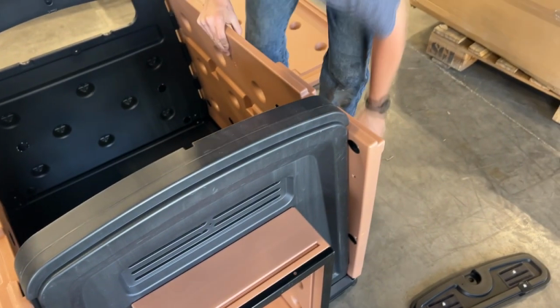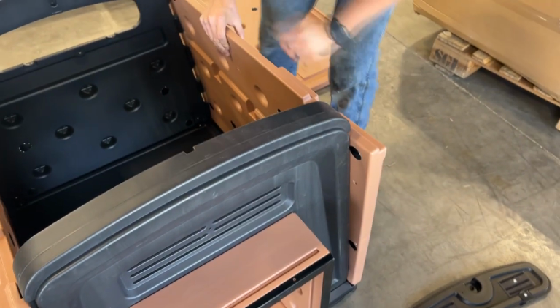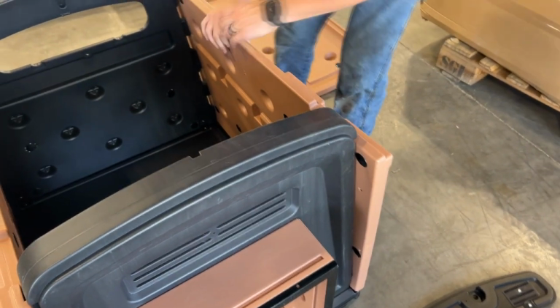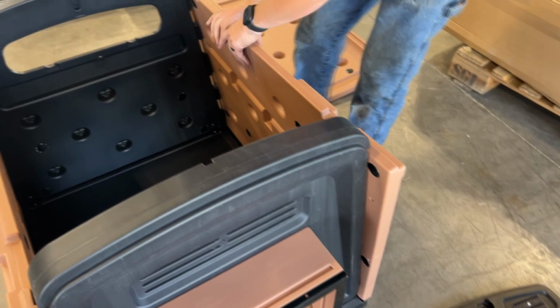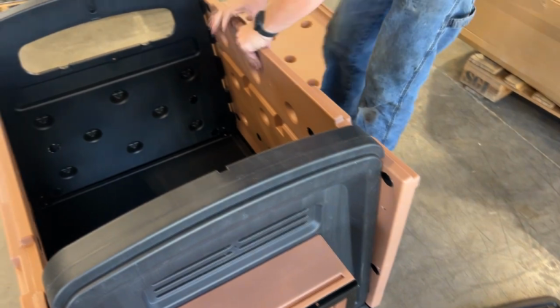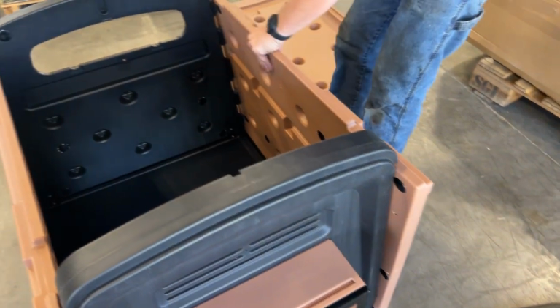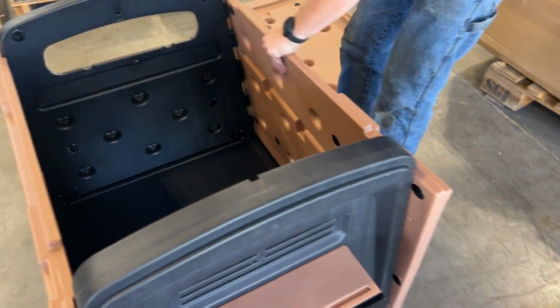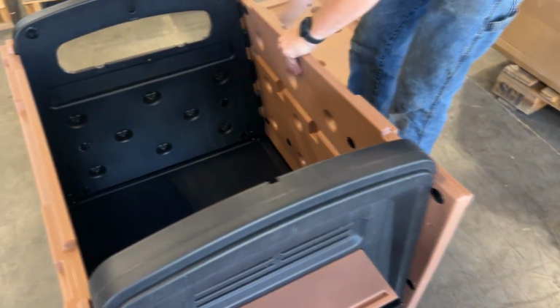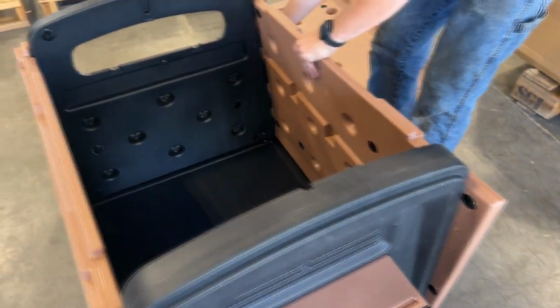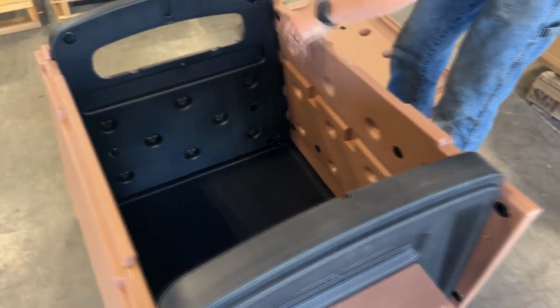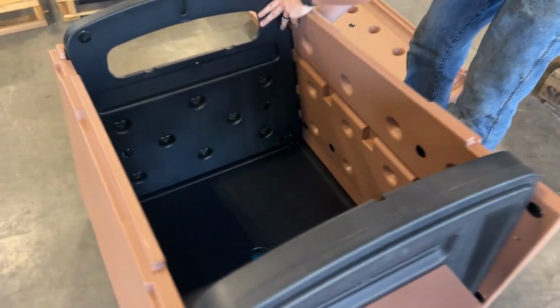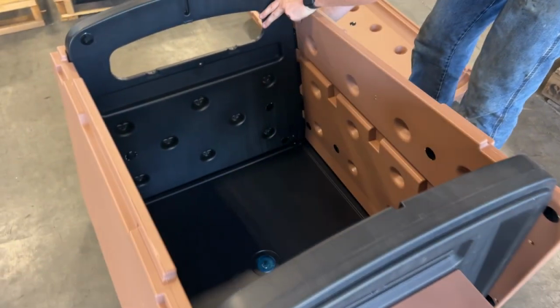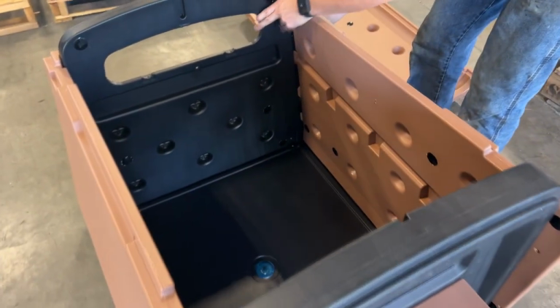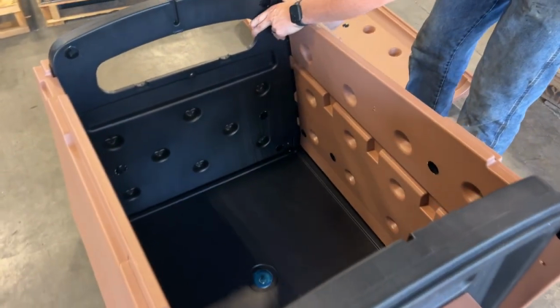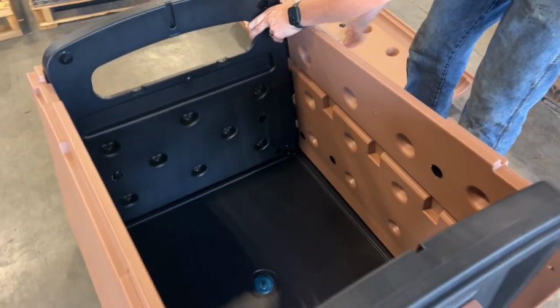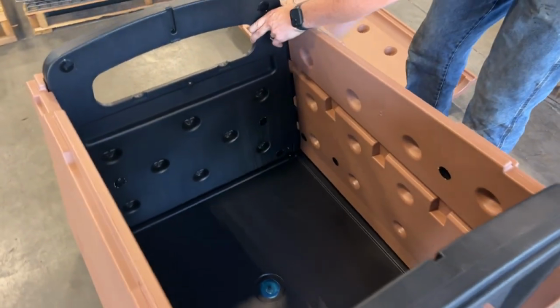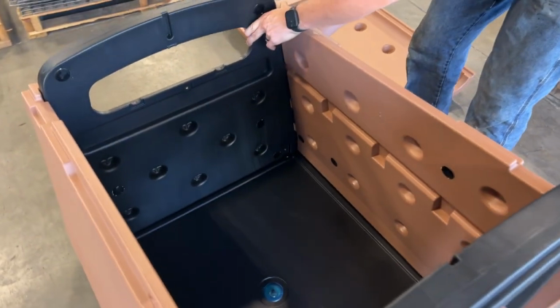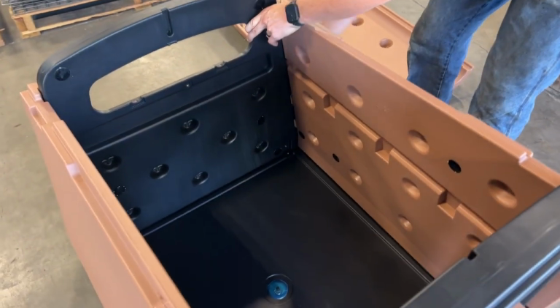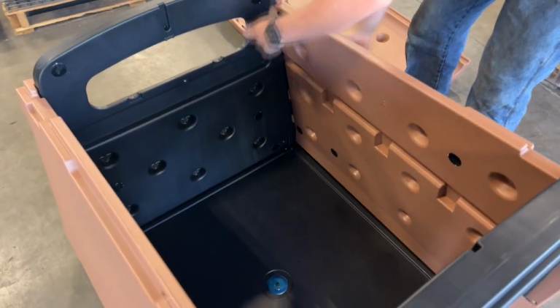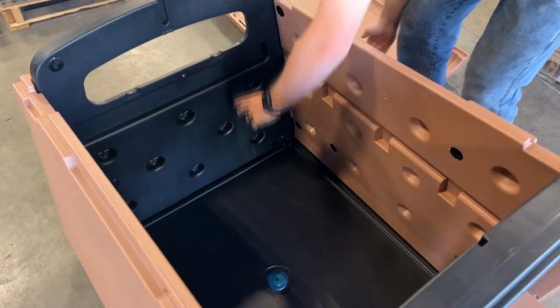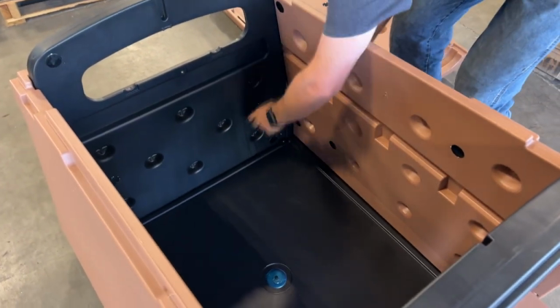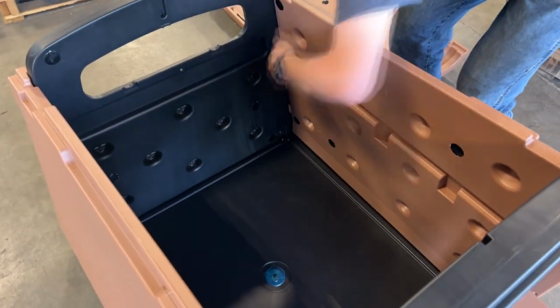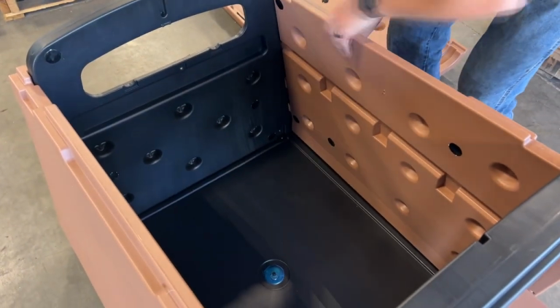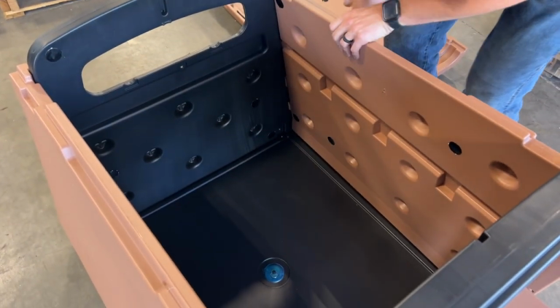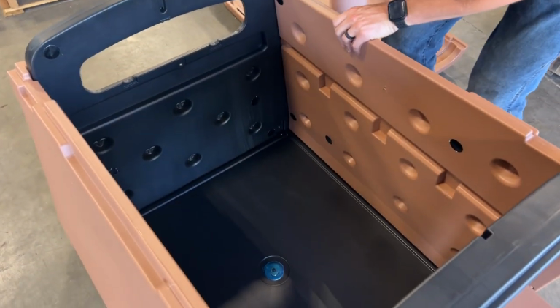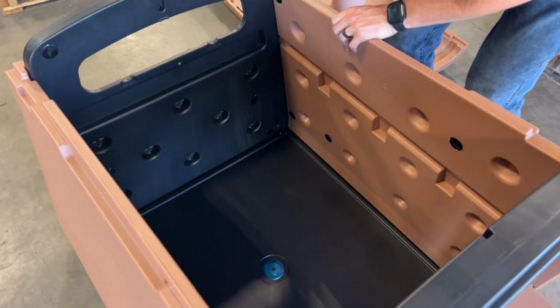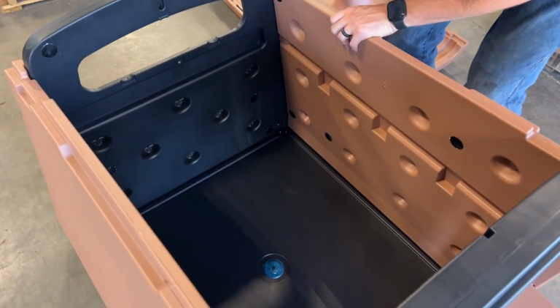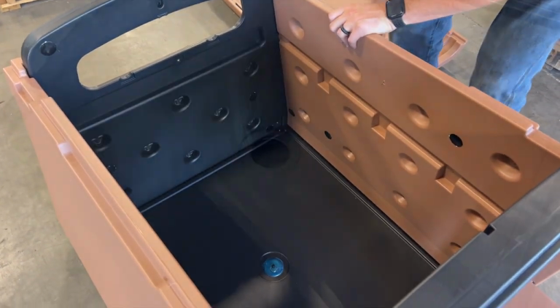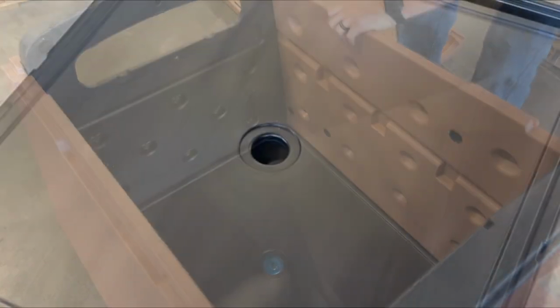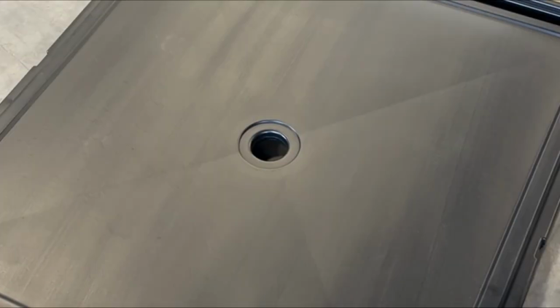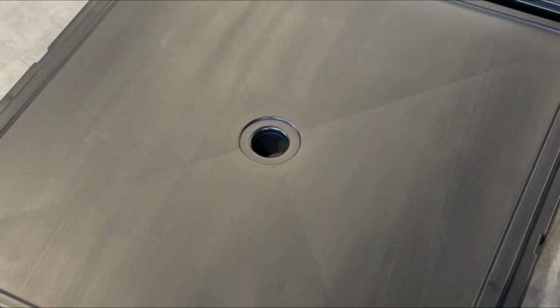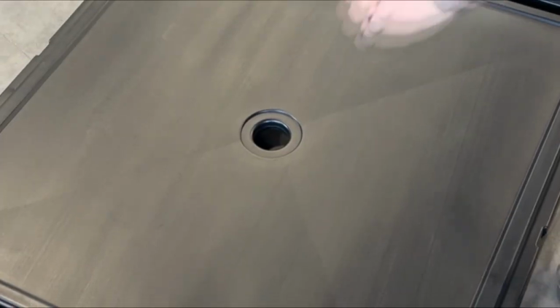Assembles in 5 to 10 minutes. Drain hole in the floor for easy cleaning.